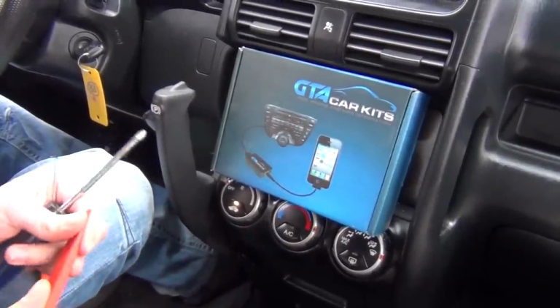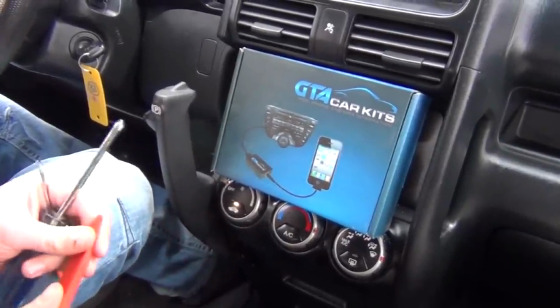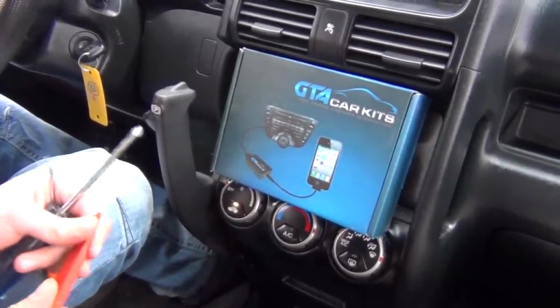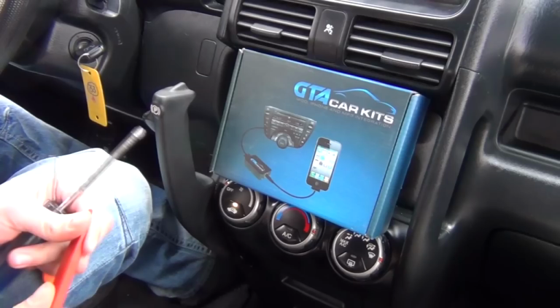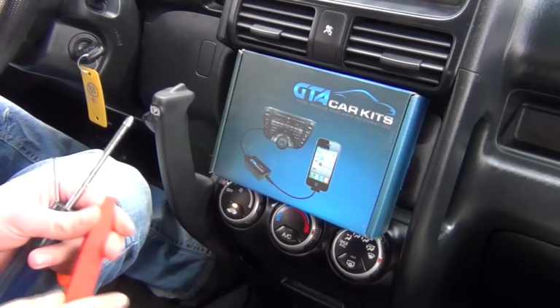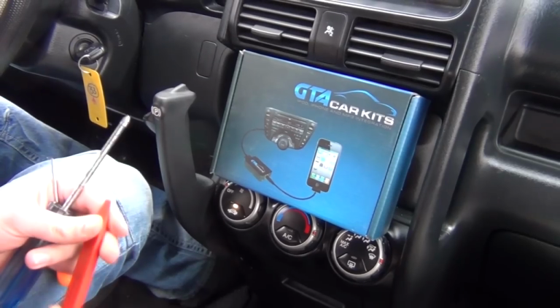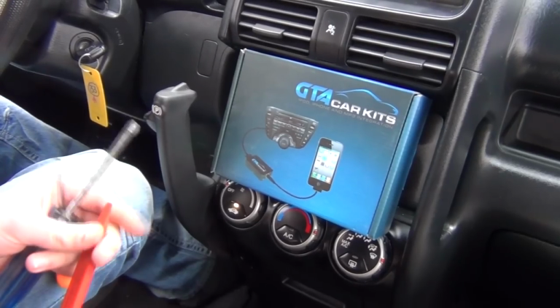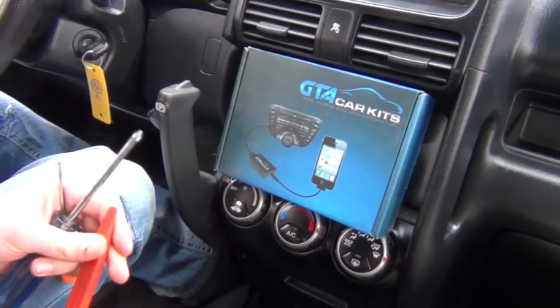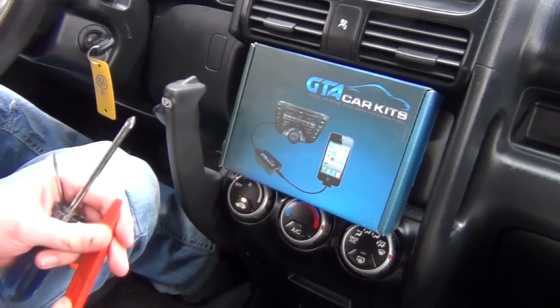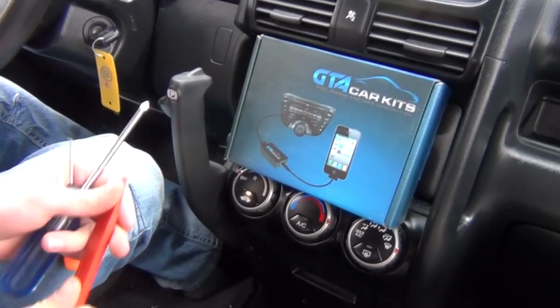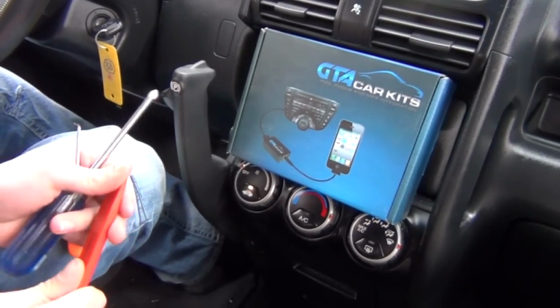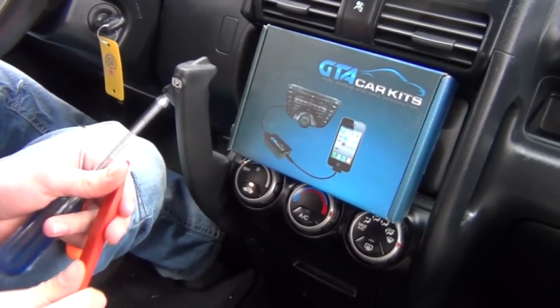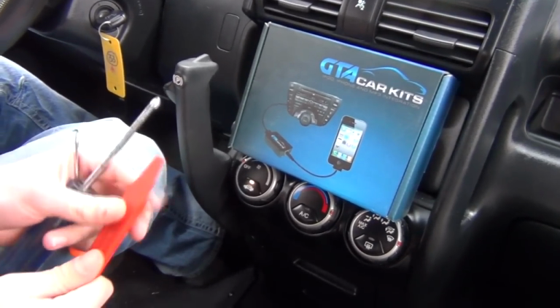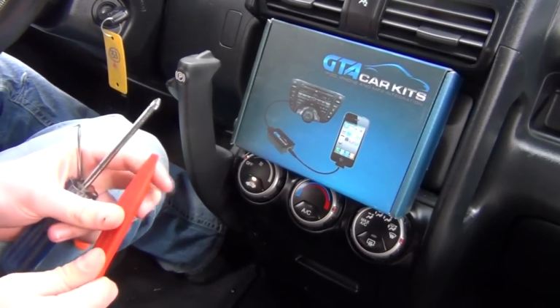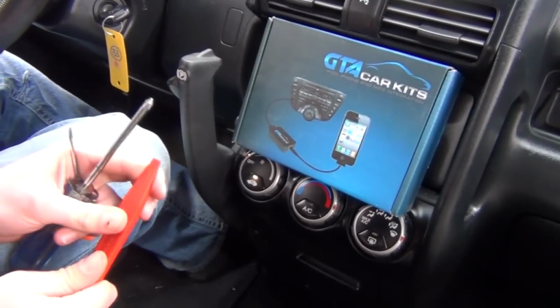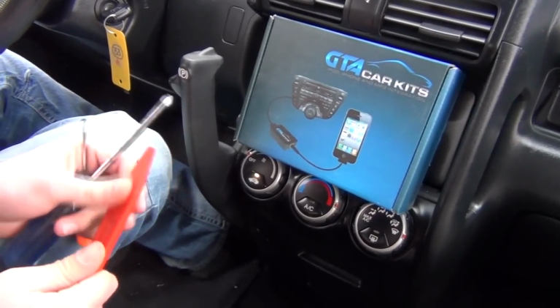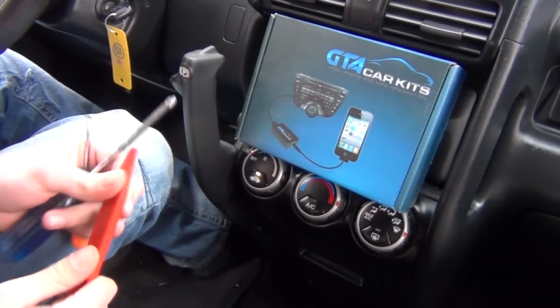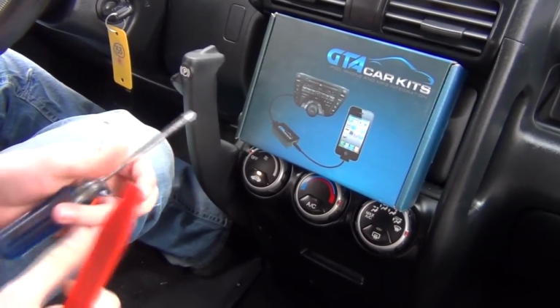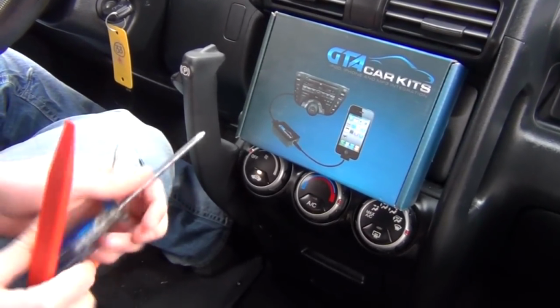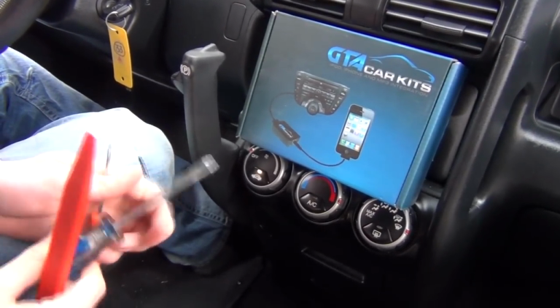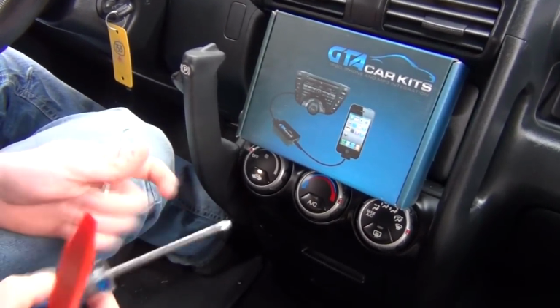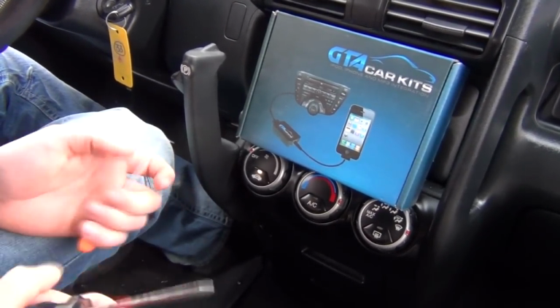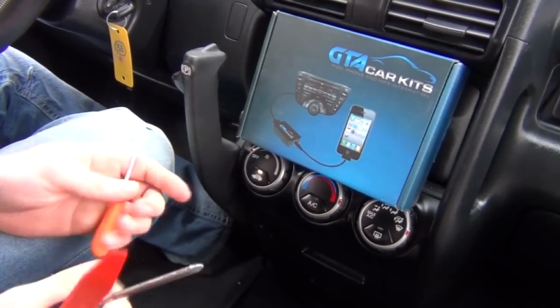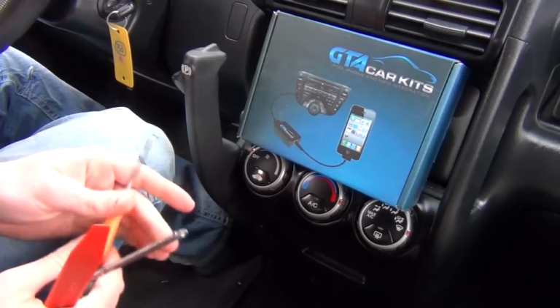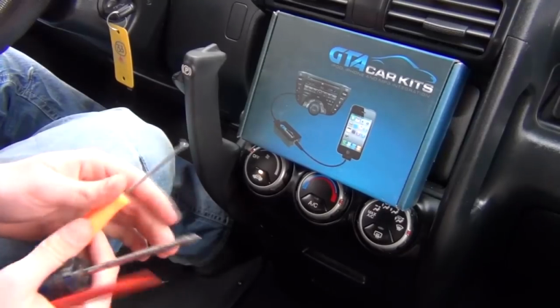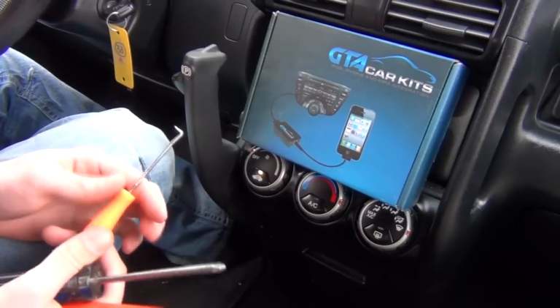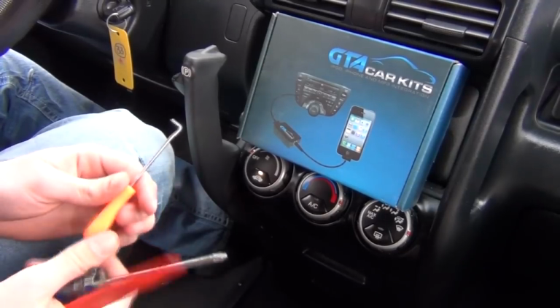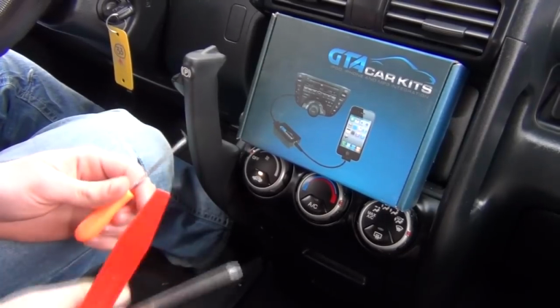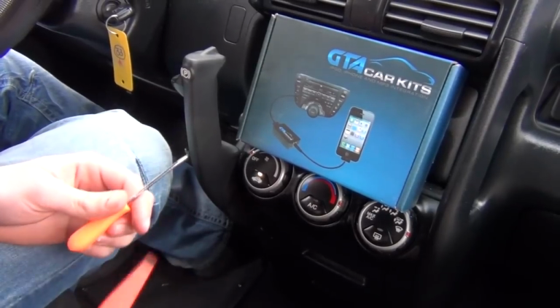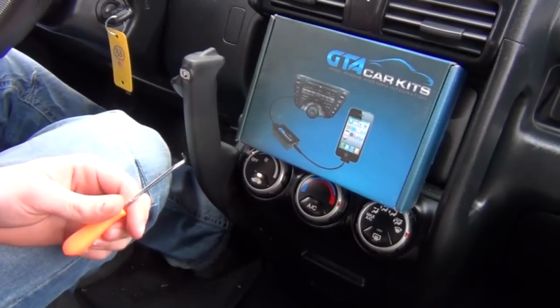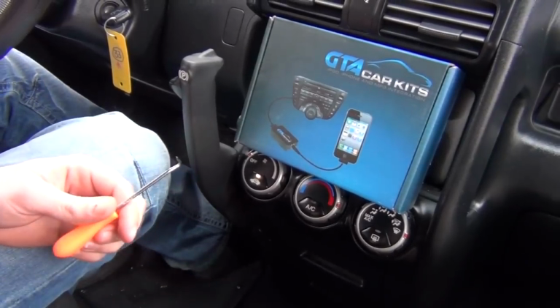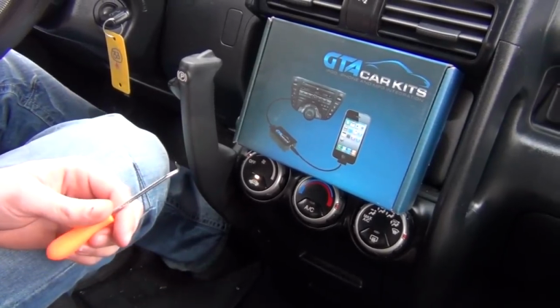With the panel removal tool you're not going to scratch the panels in your car. You'll also need some kind of a hook, and I'll show you why.